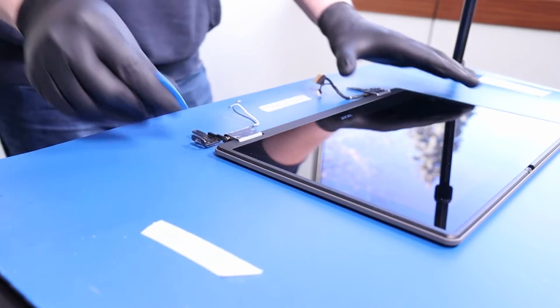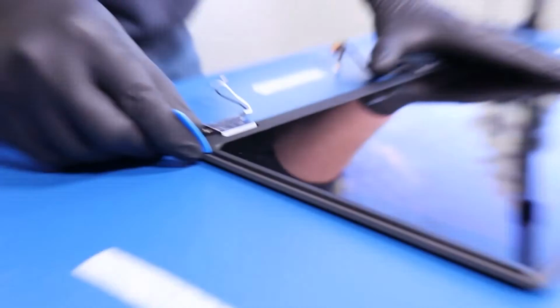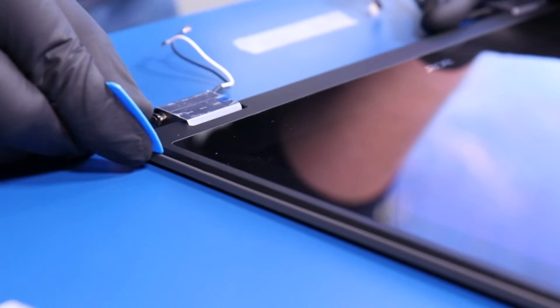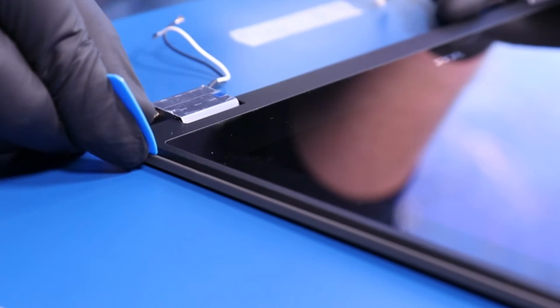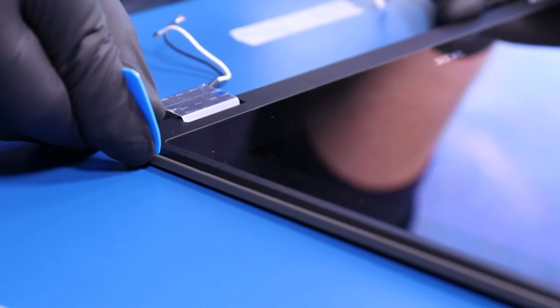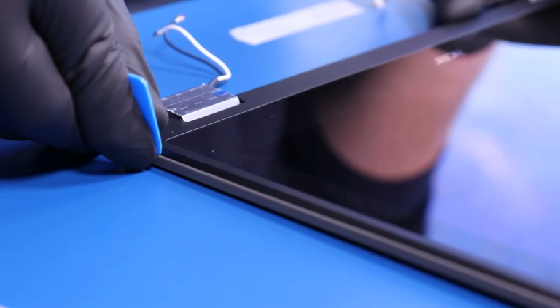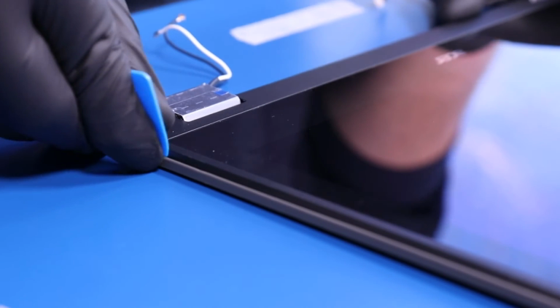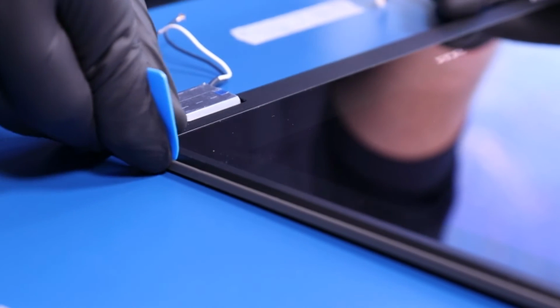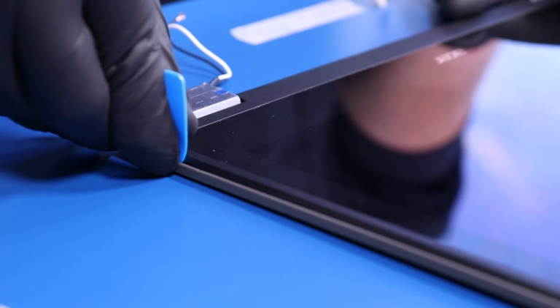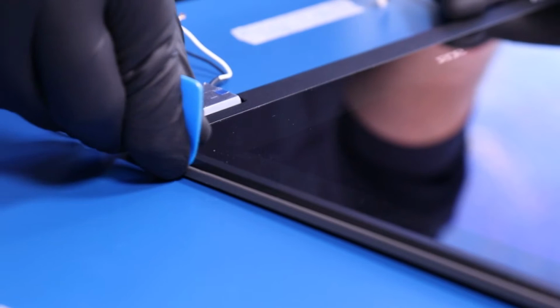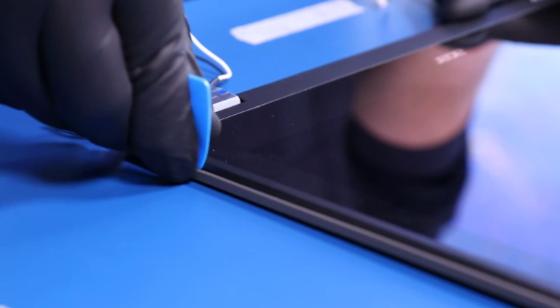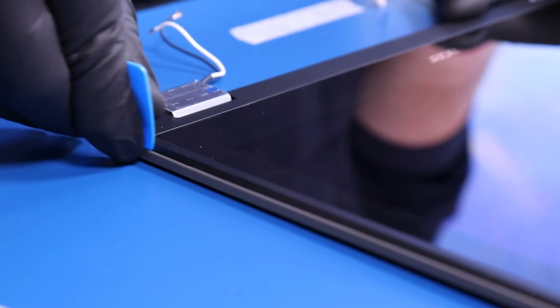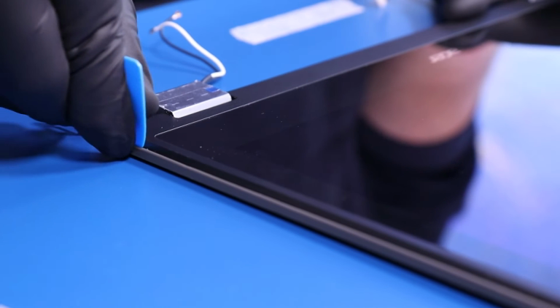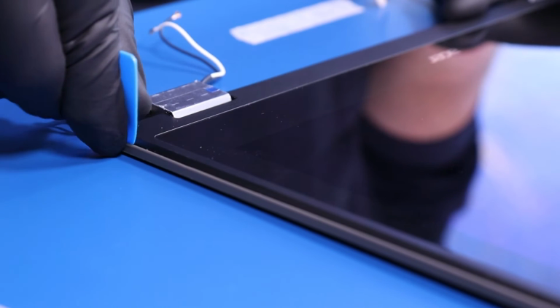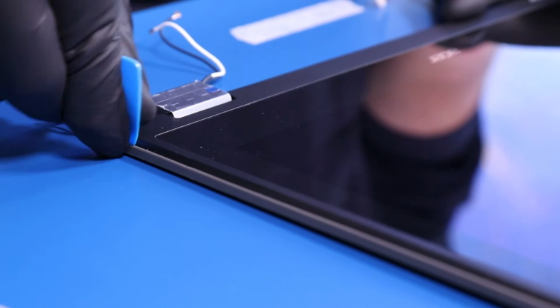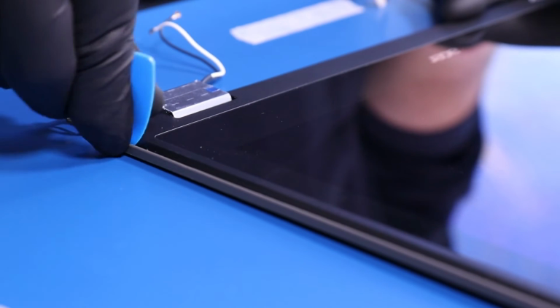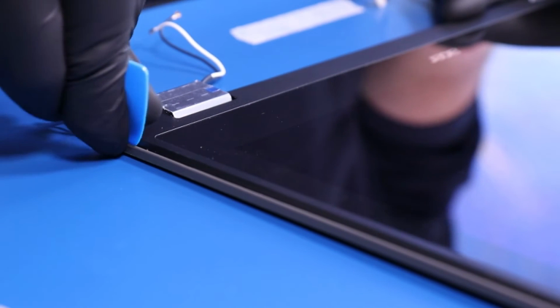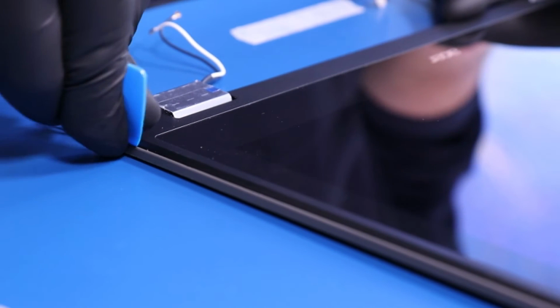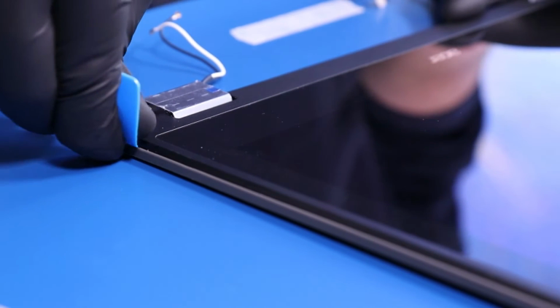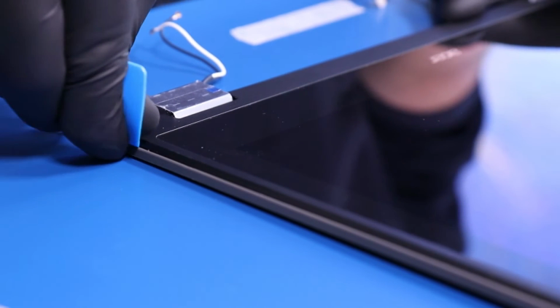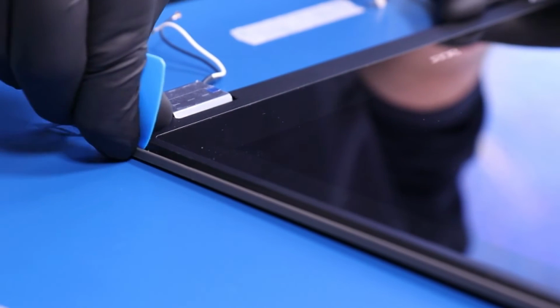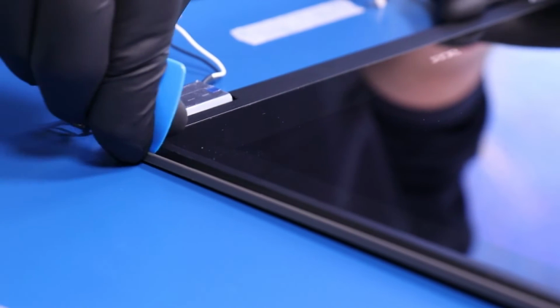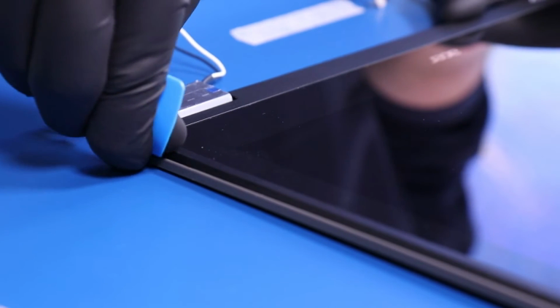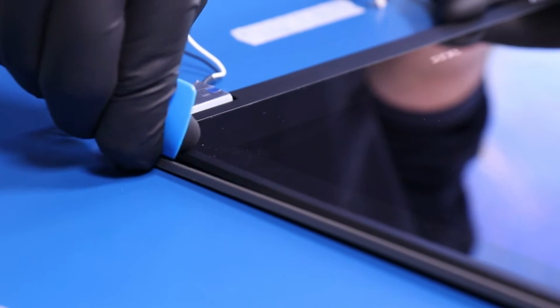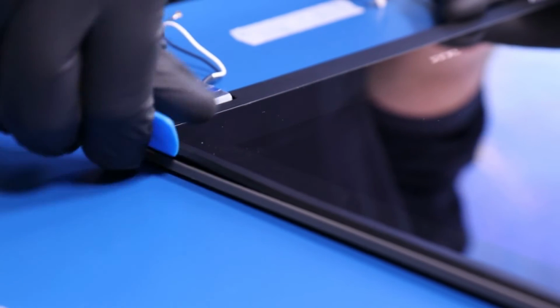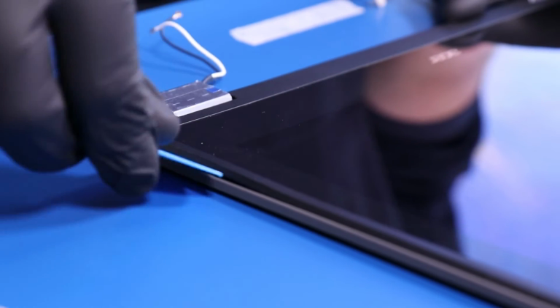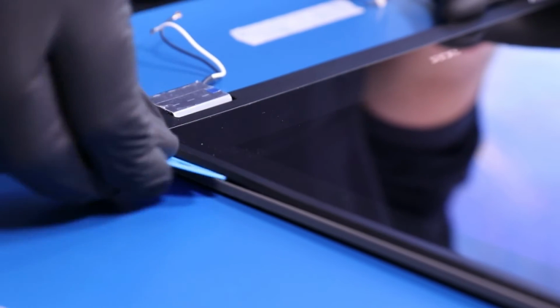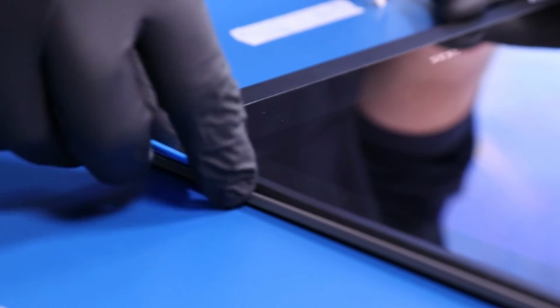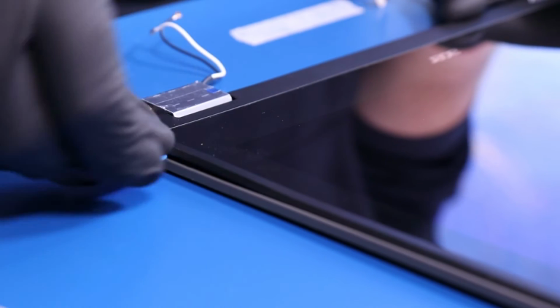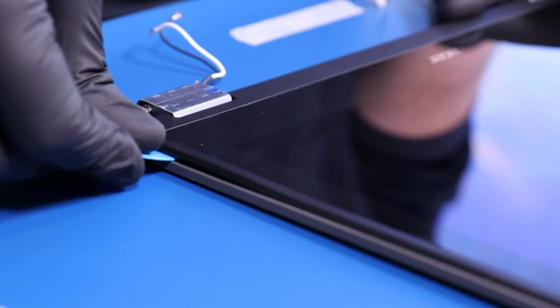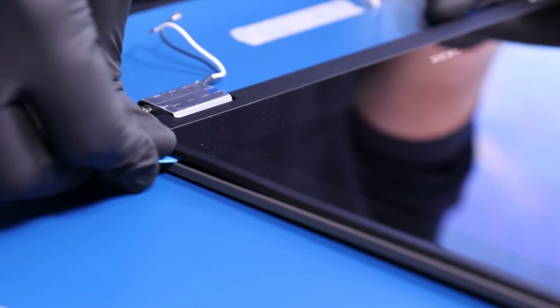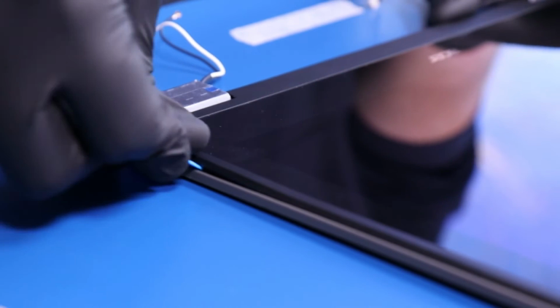Gently insert the opener pick between the LCD module and the back cover, and slide along the edges to pop the LCD module free.